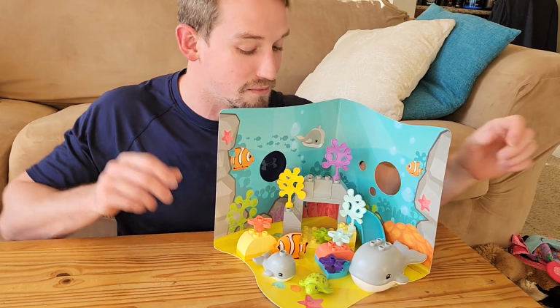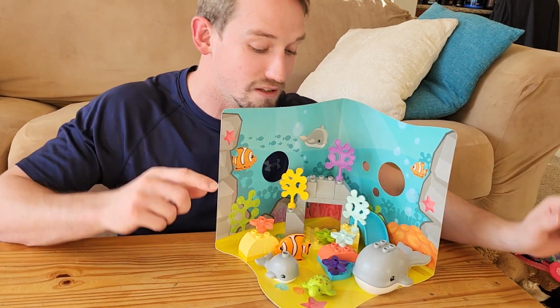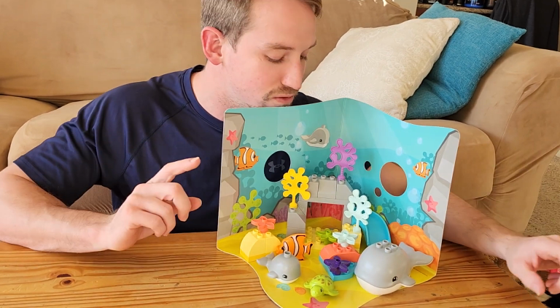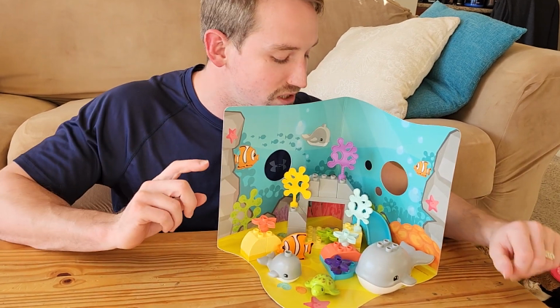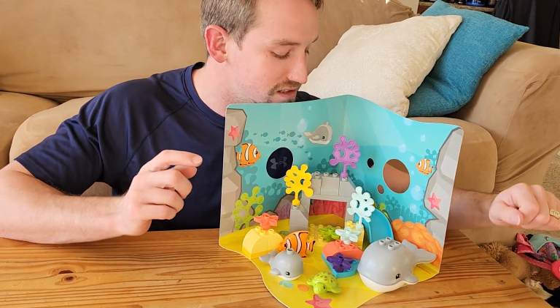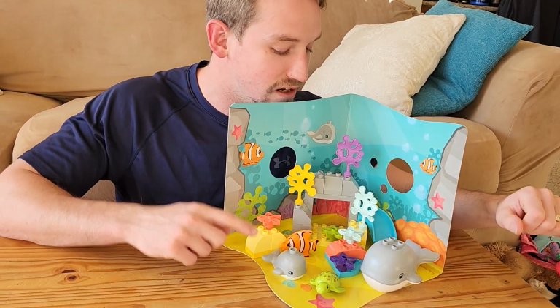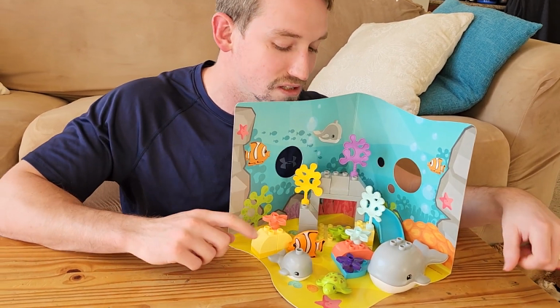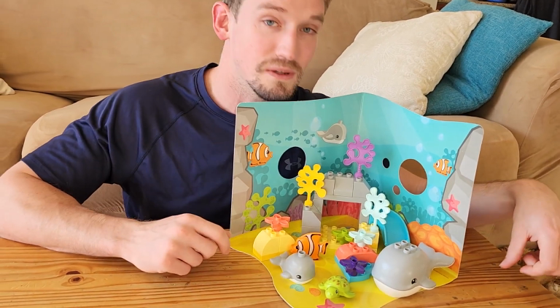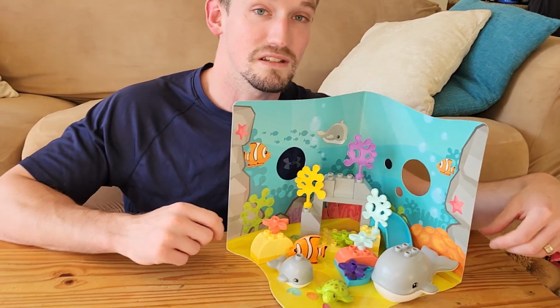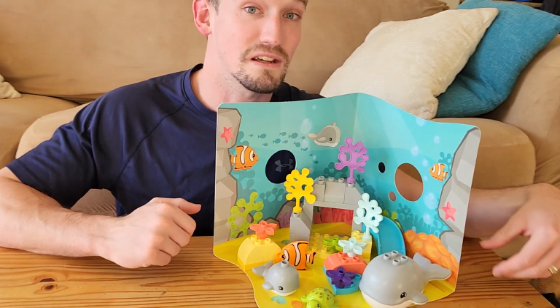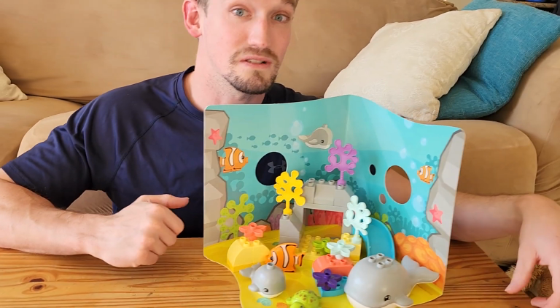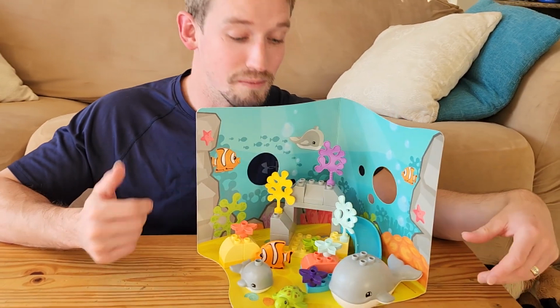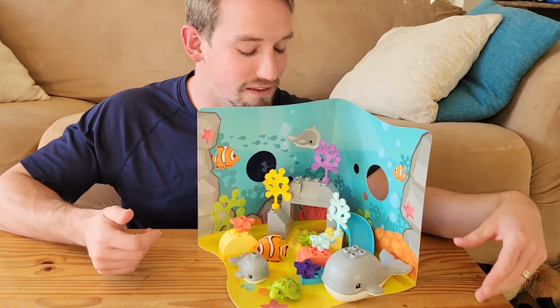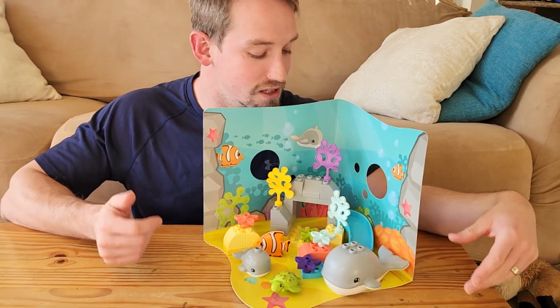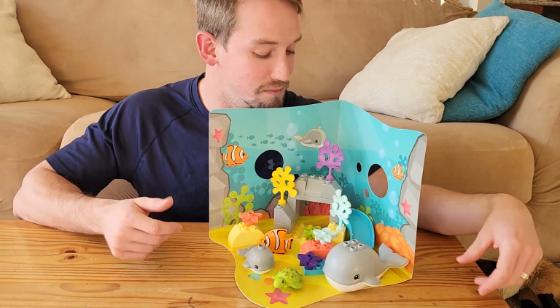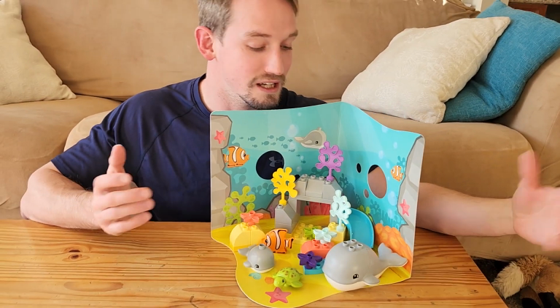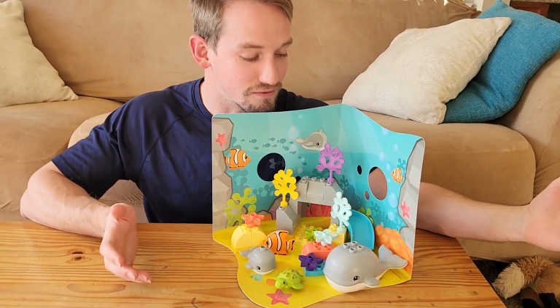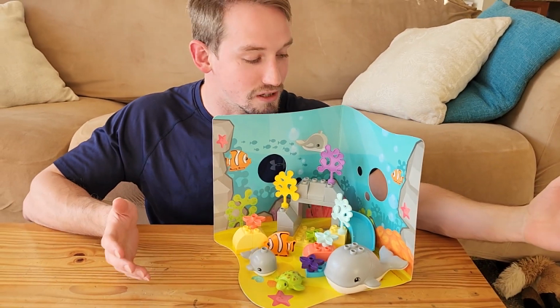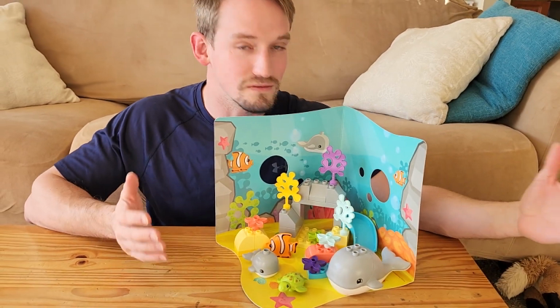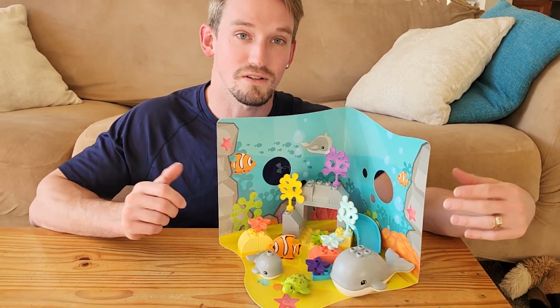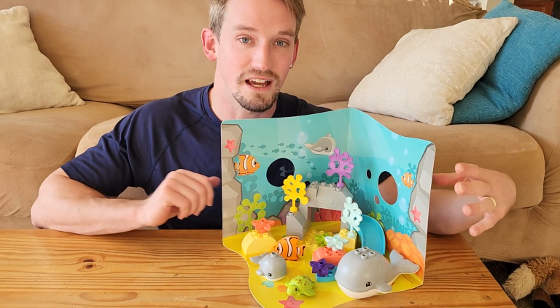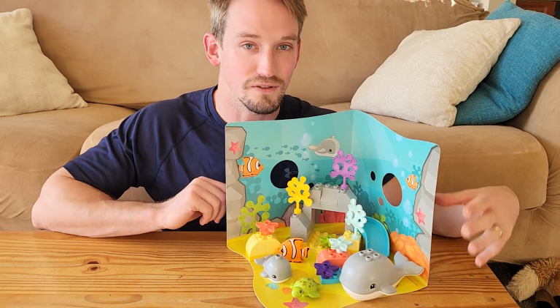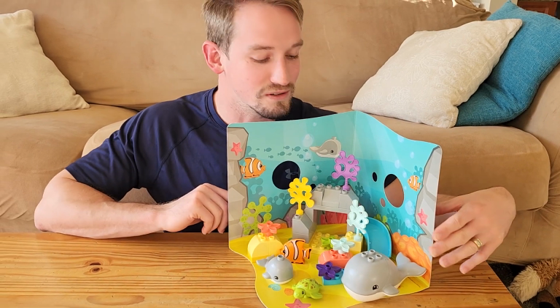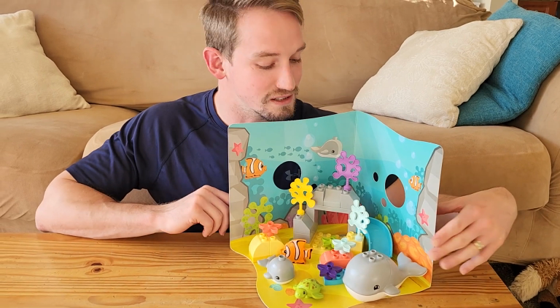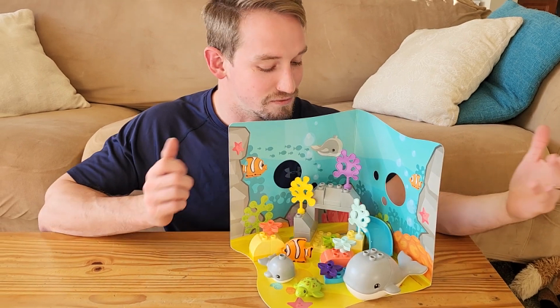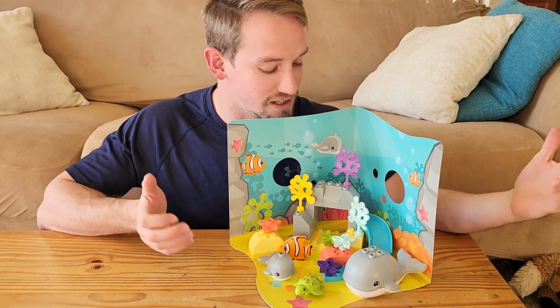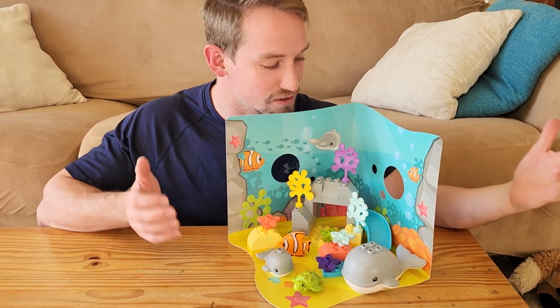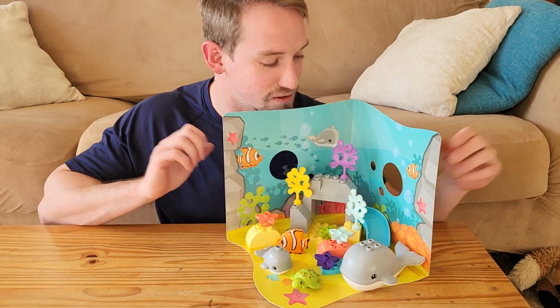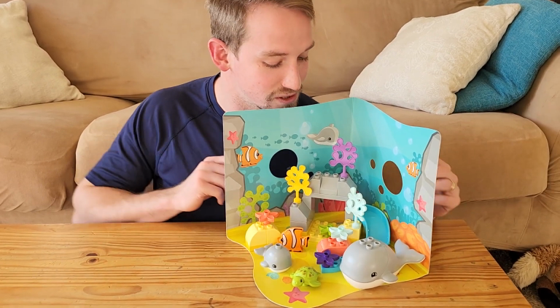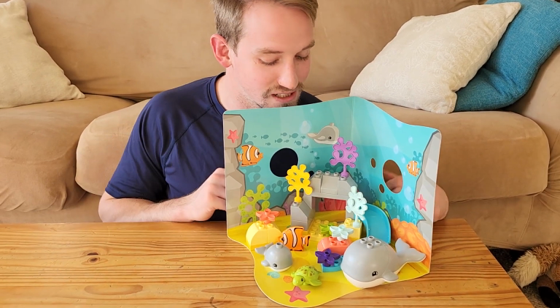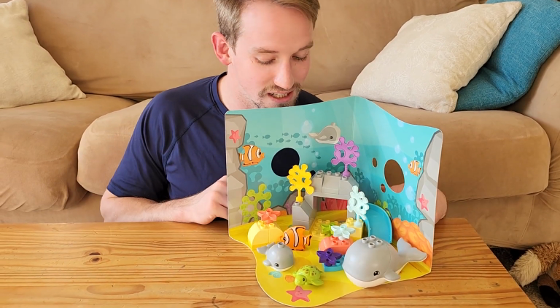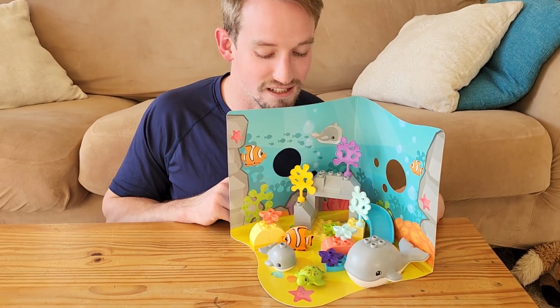Another cool thing is that all these pieces can go into the bathtub. They float, so that of course is fitting for an underwater scene like this.